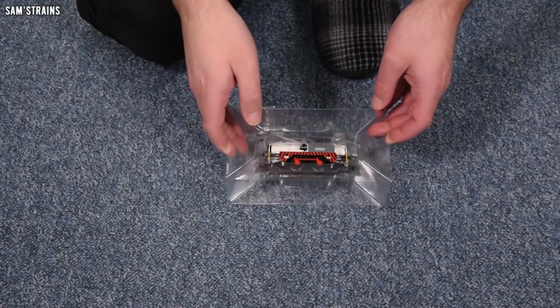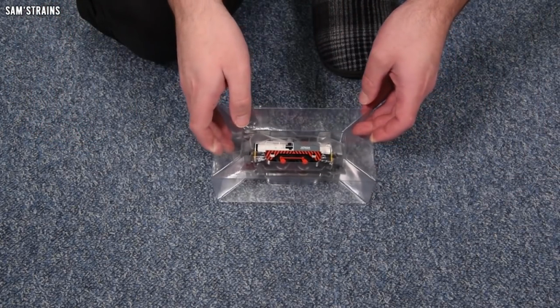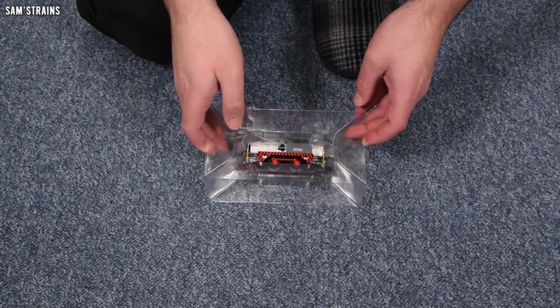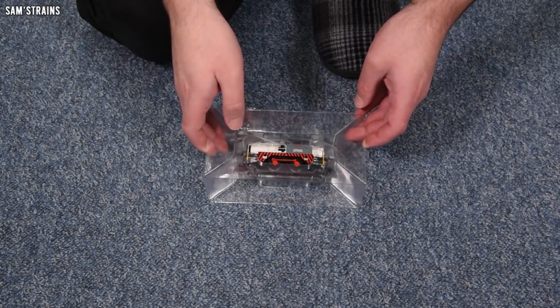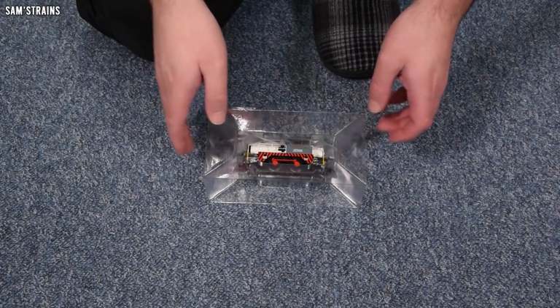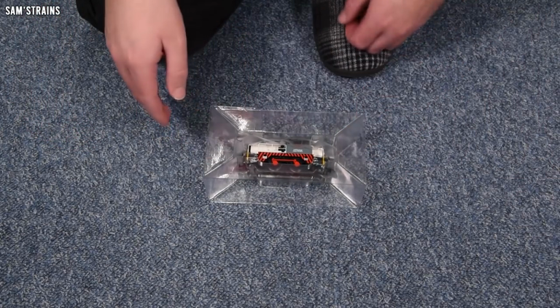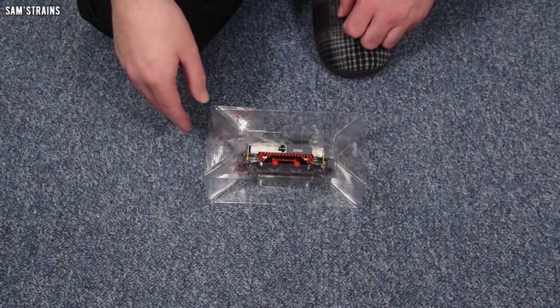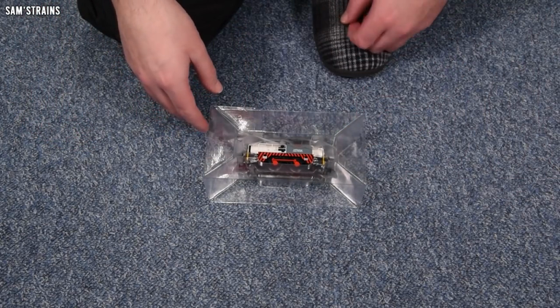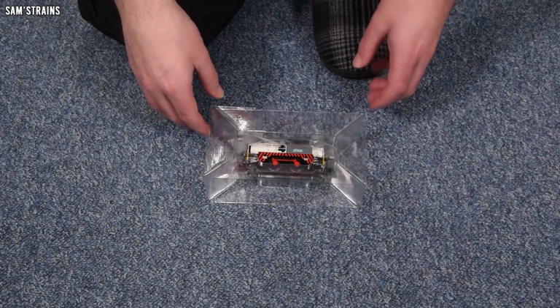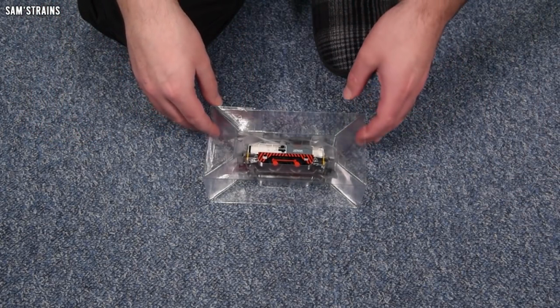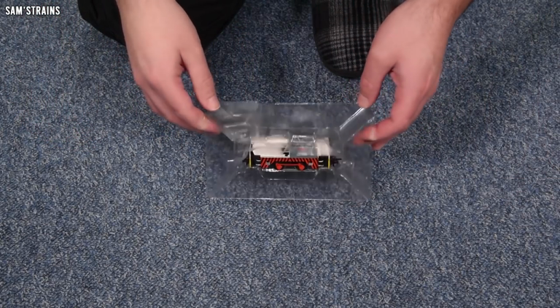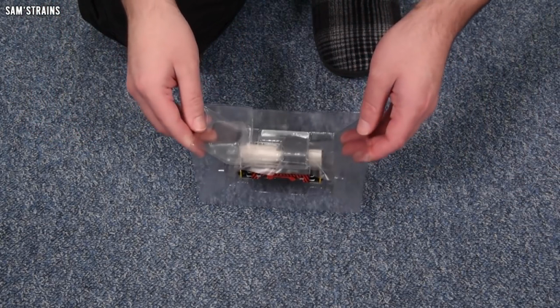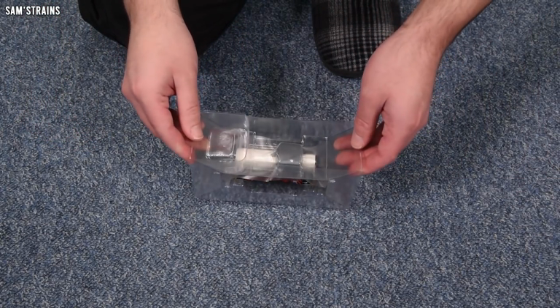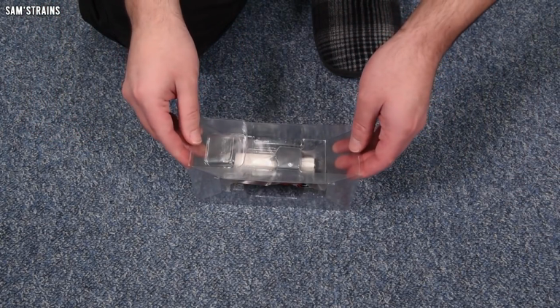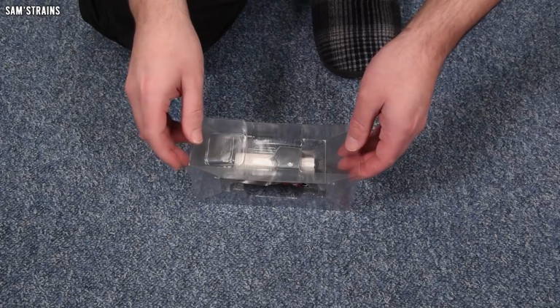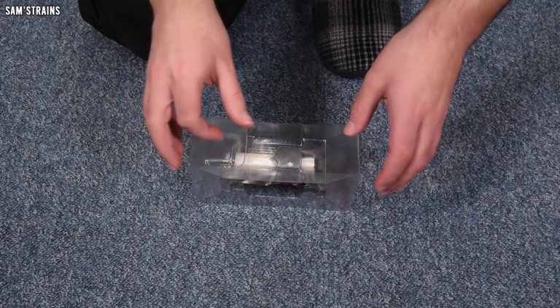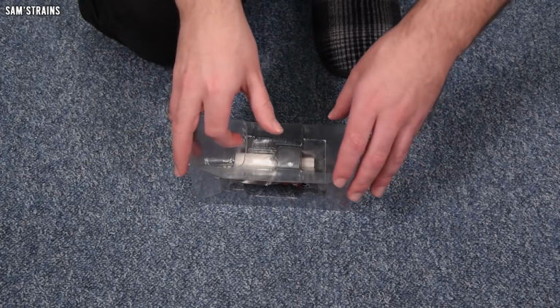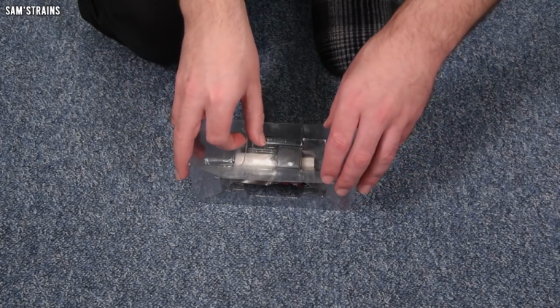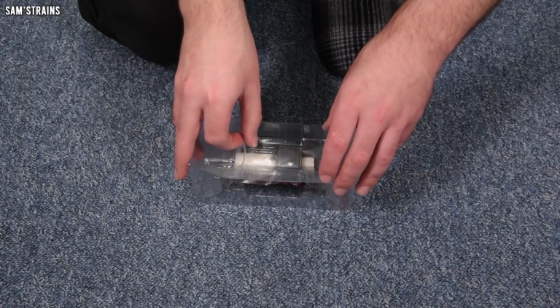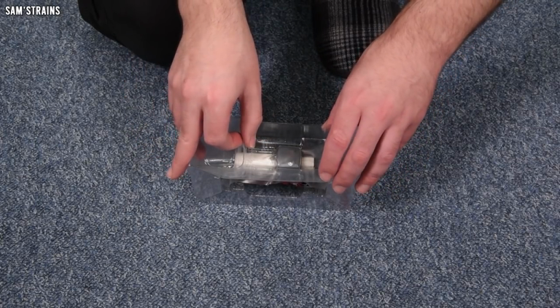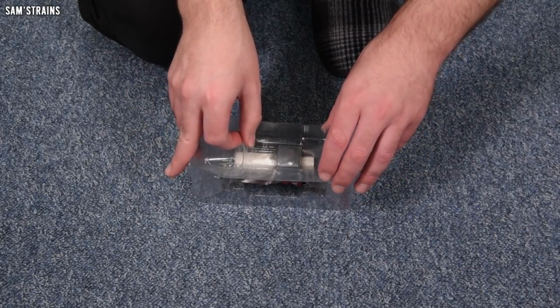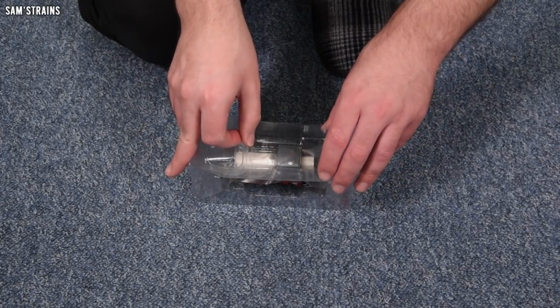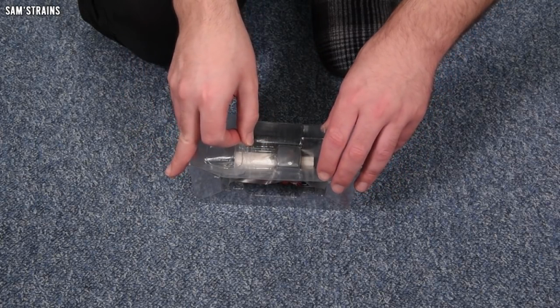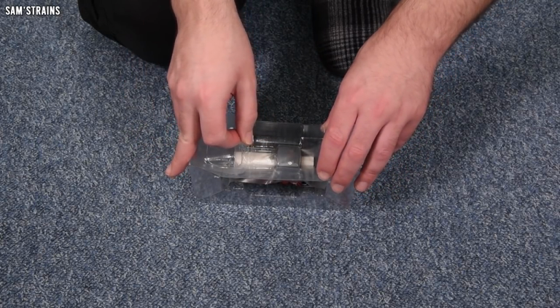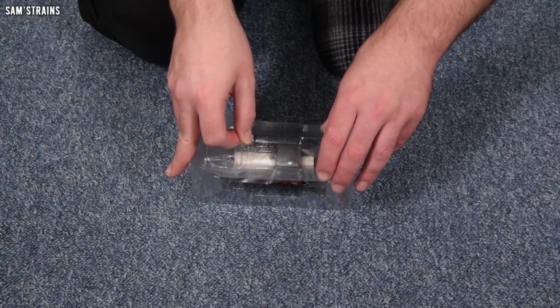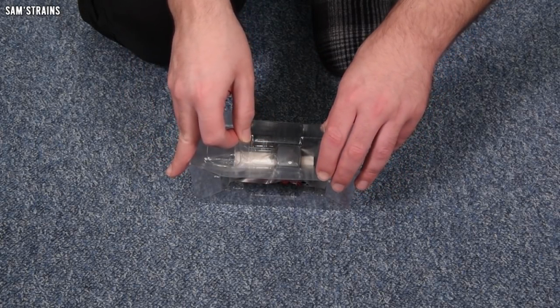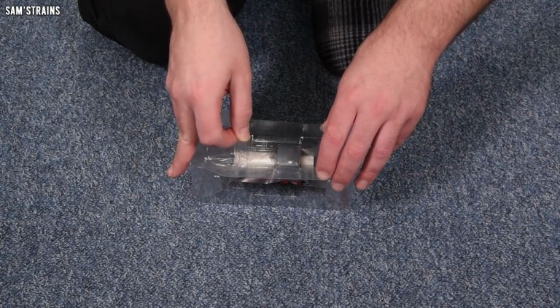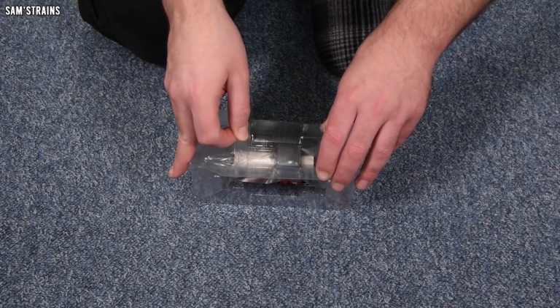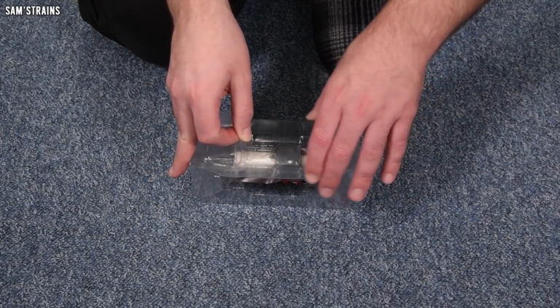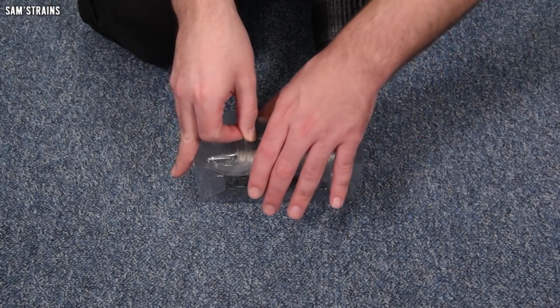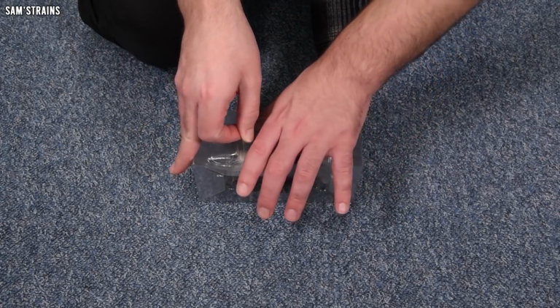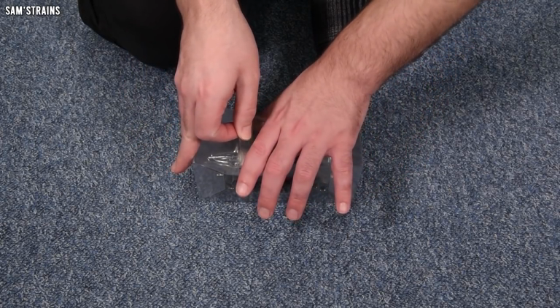Let's take a look at the loco itself then. I'm quite interested to see this livery because I think it's quite a complex one.